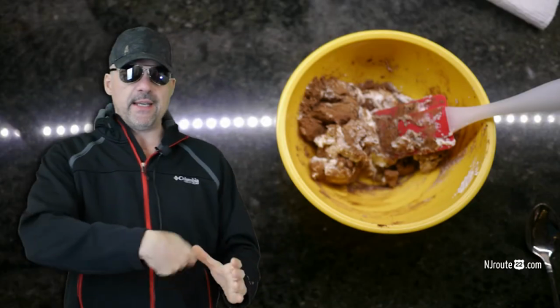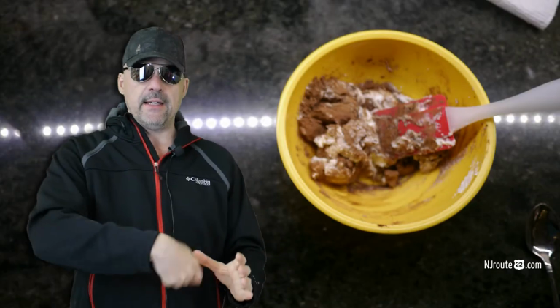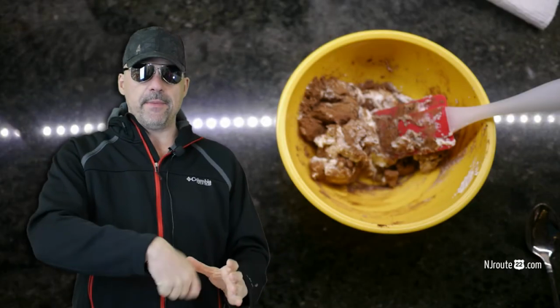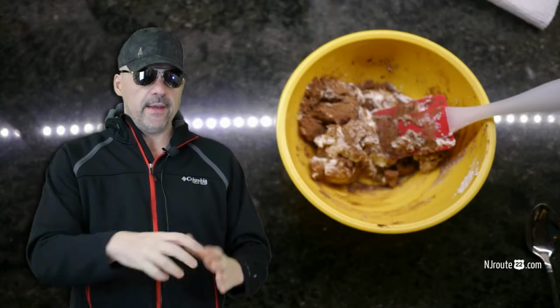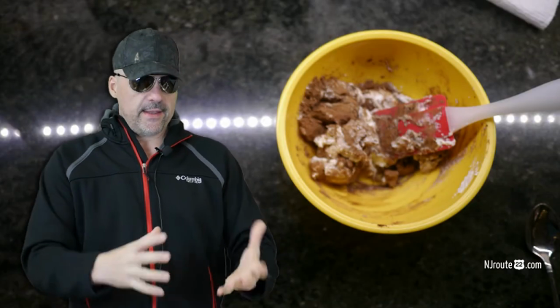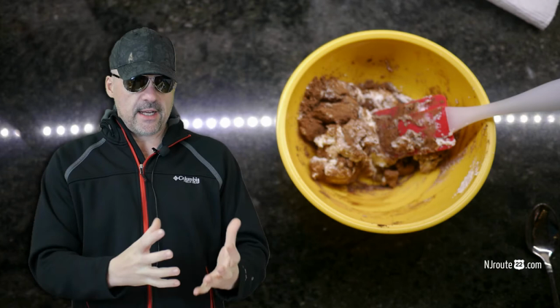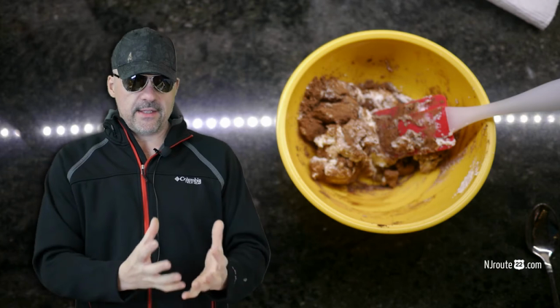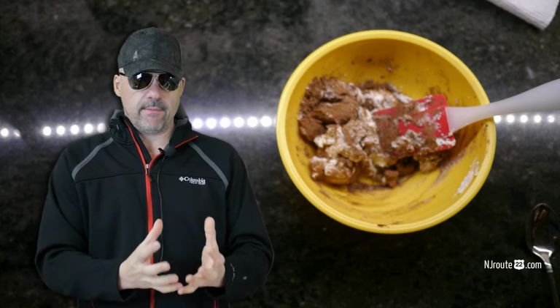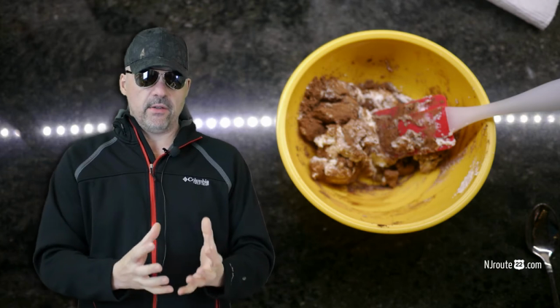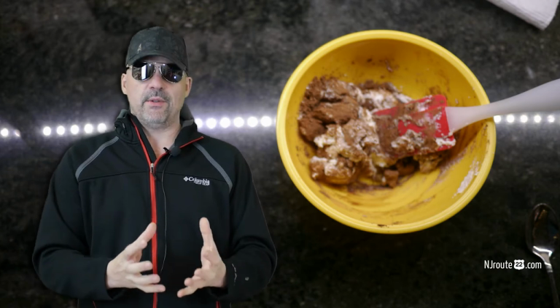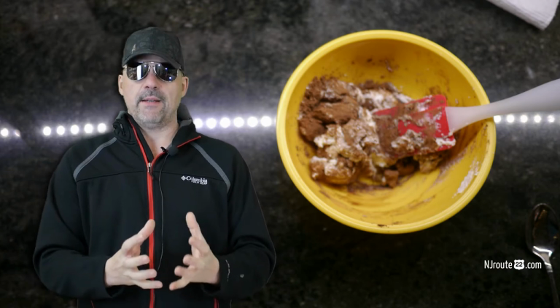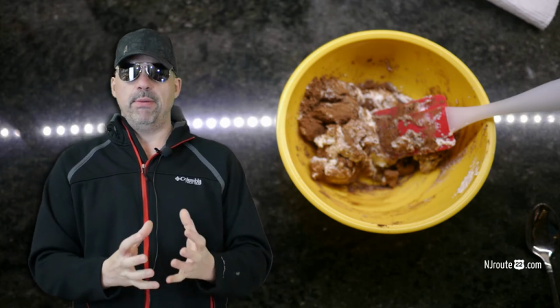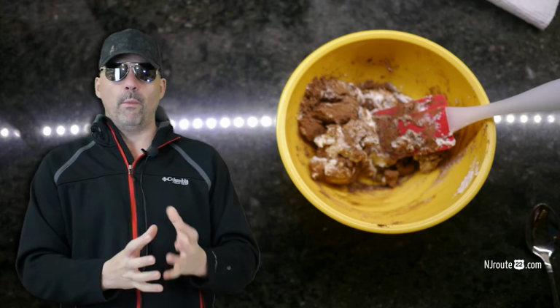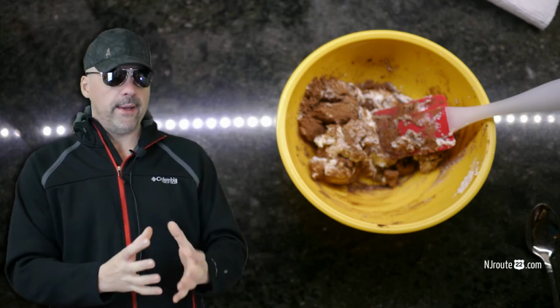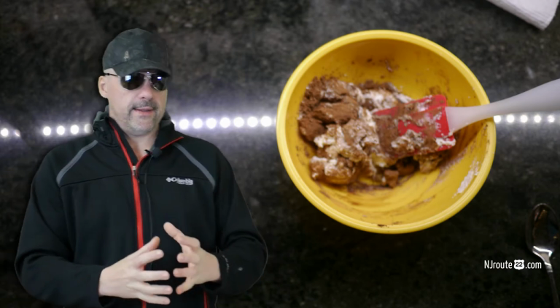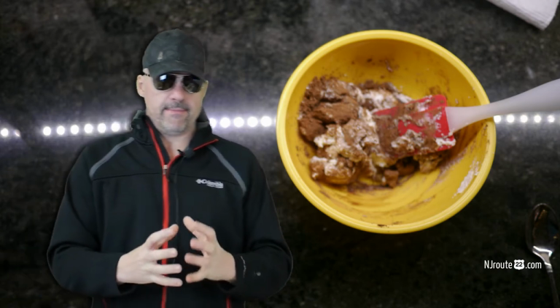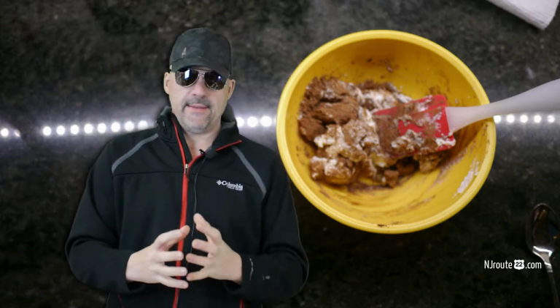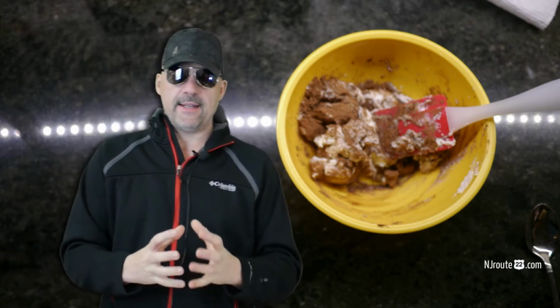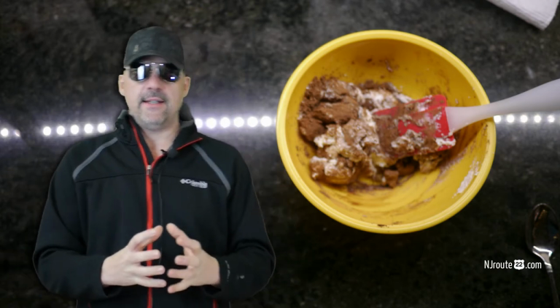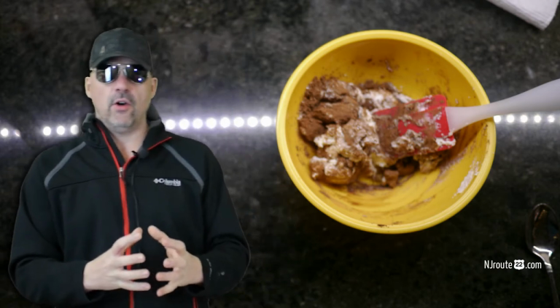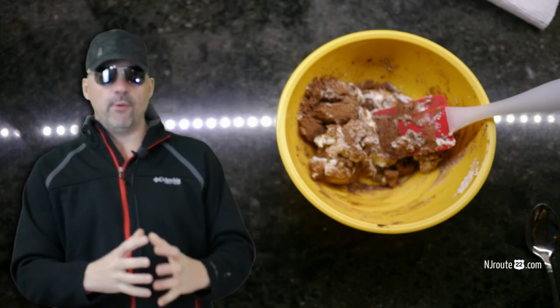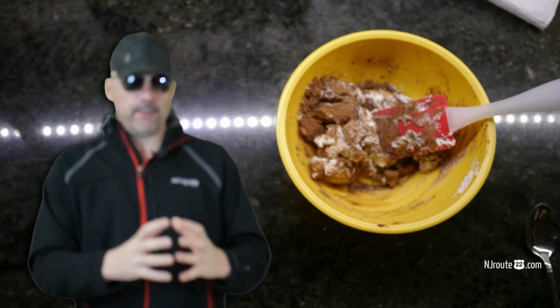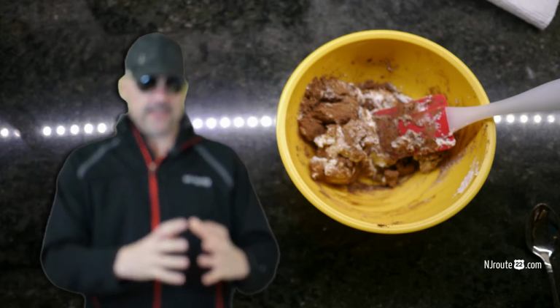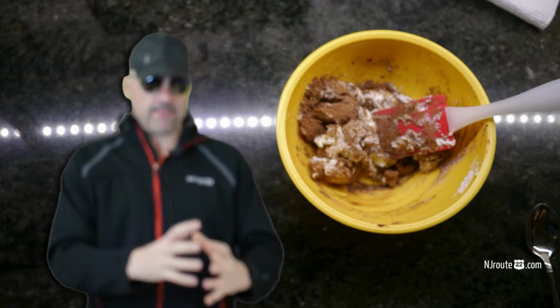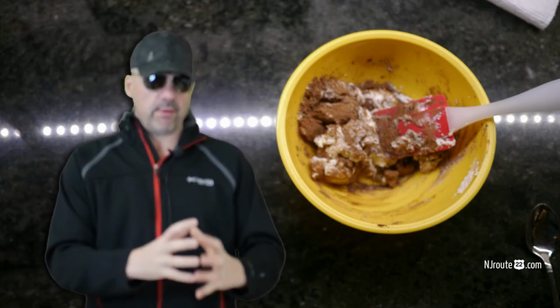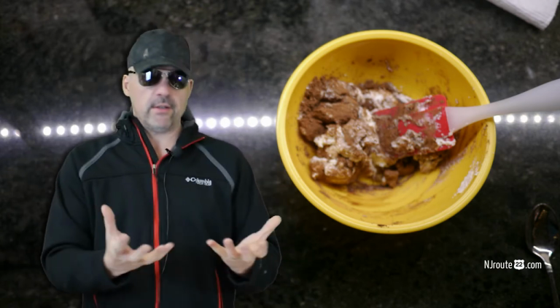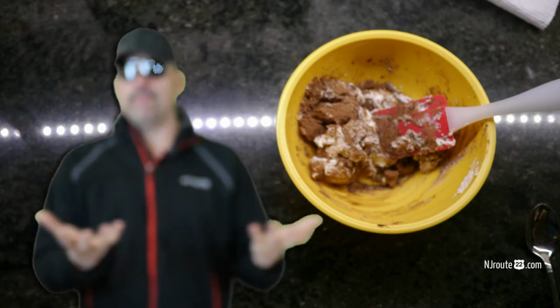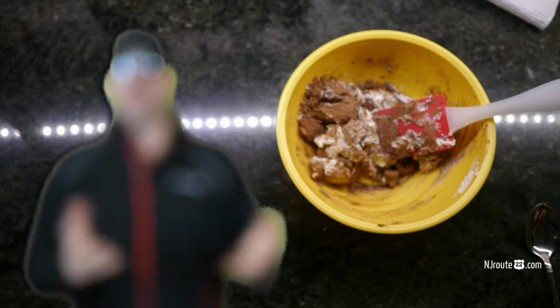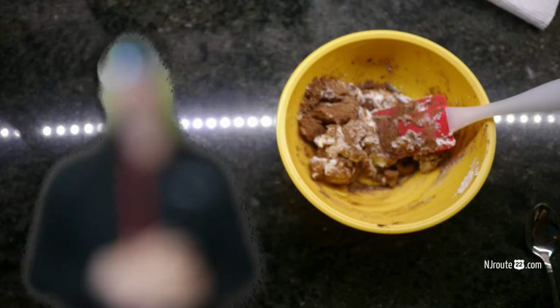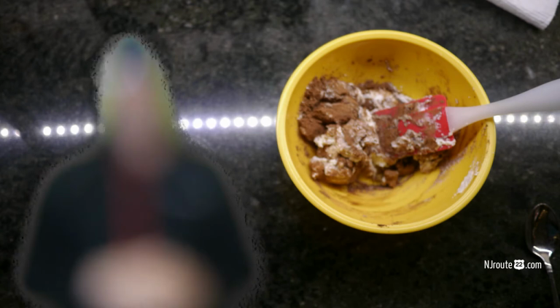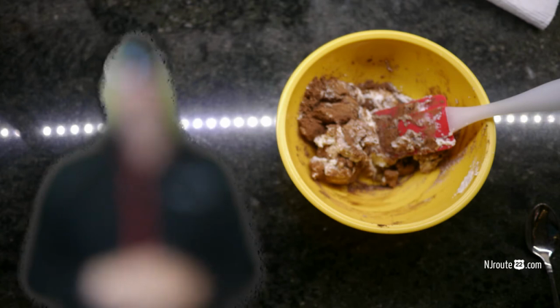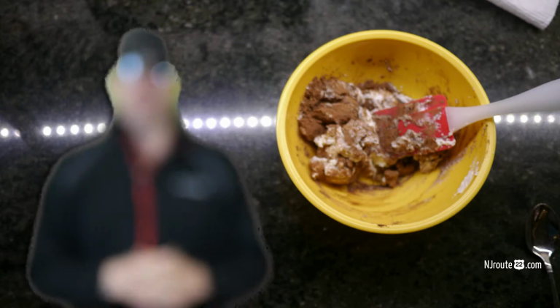You mix it up and then you have this — it looks almost like, well, like nasty dog poop, but this is actually chocolate ice cream, whatever.